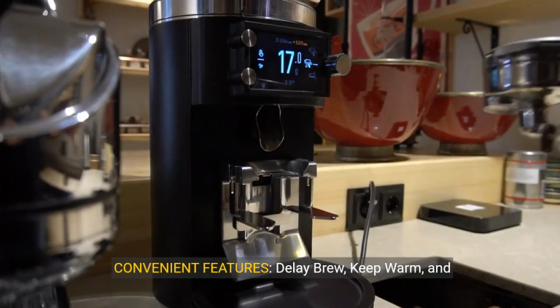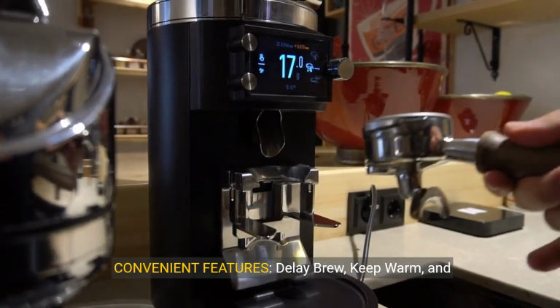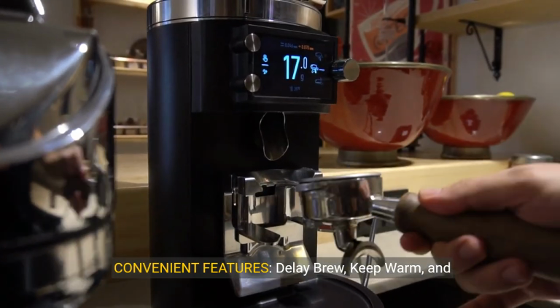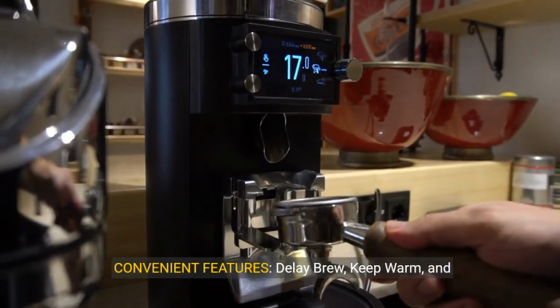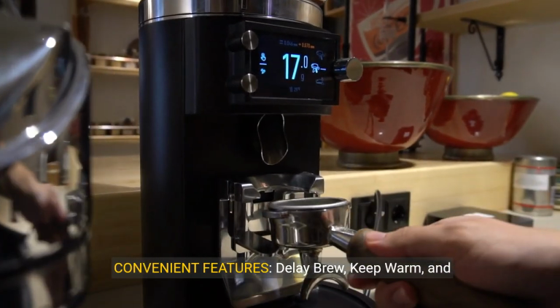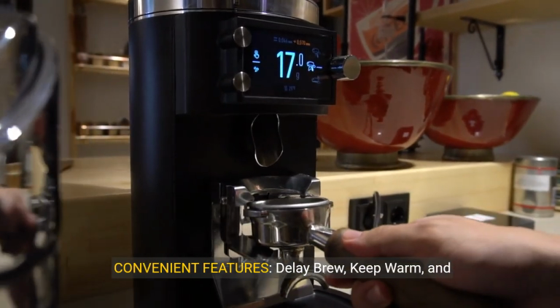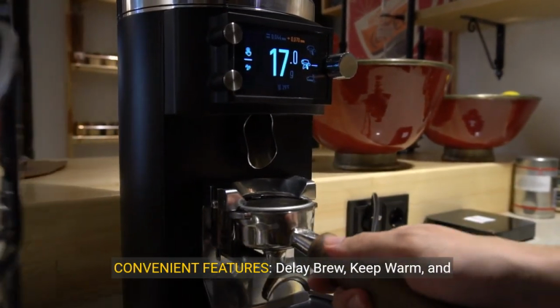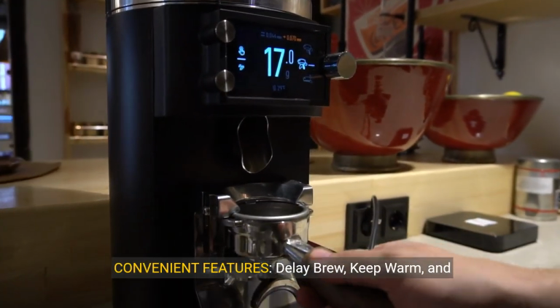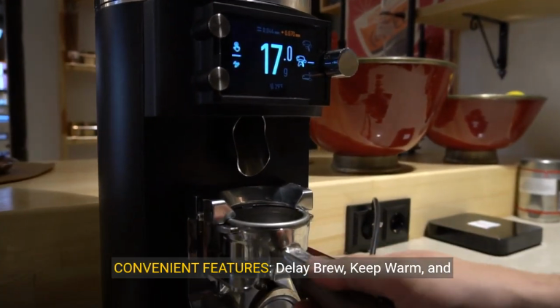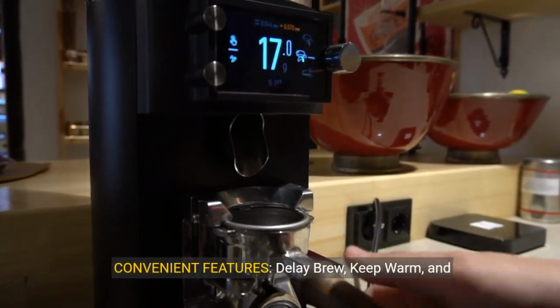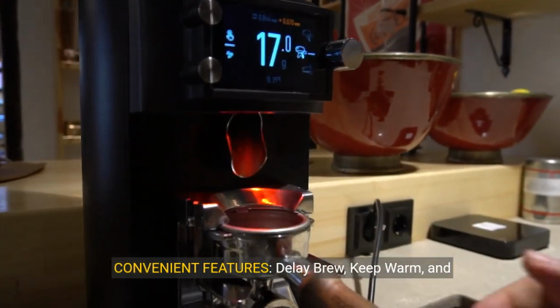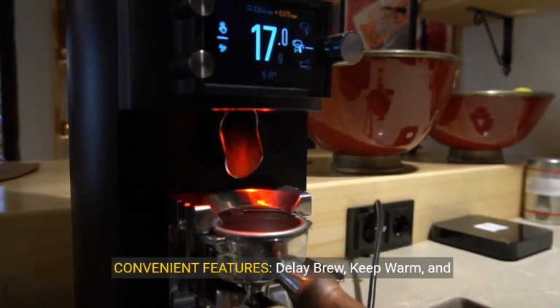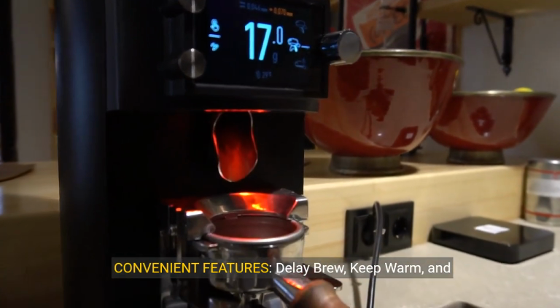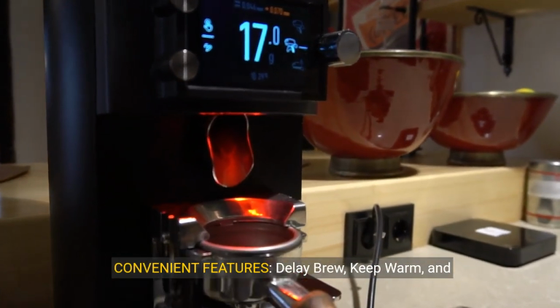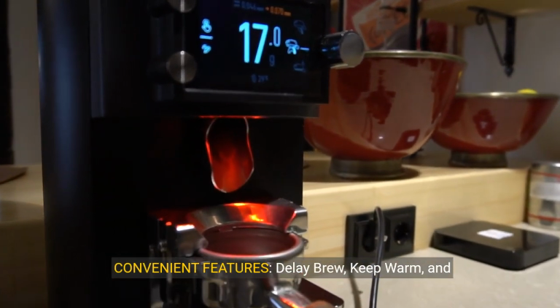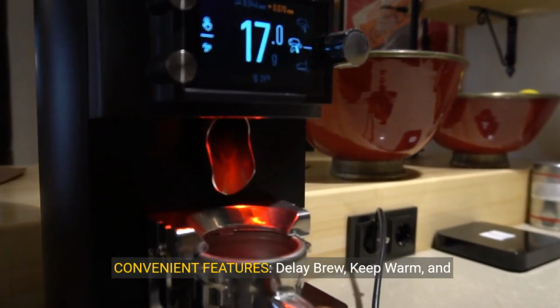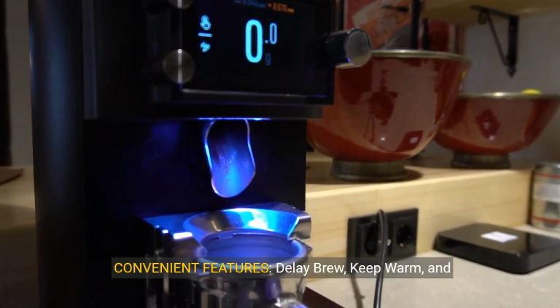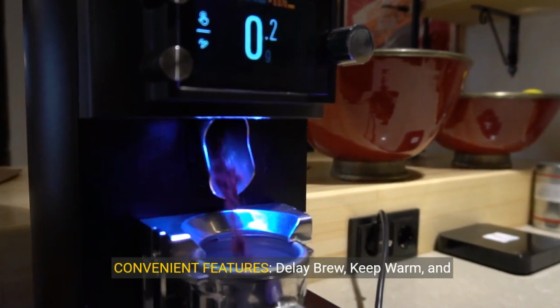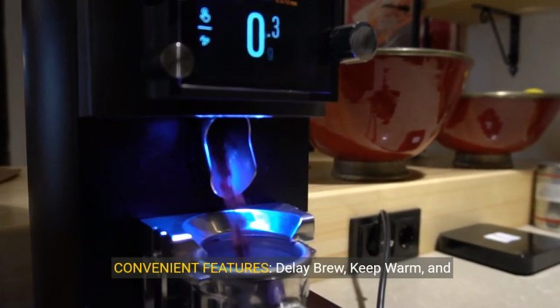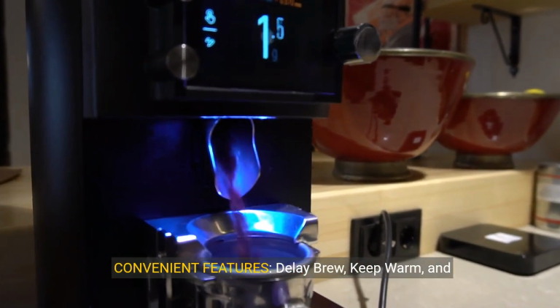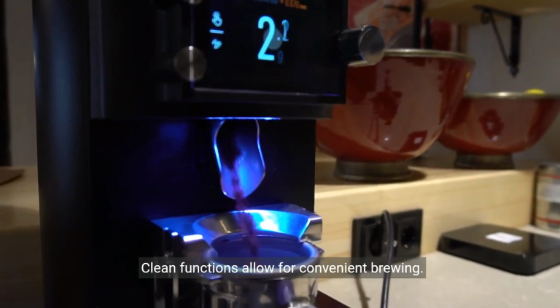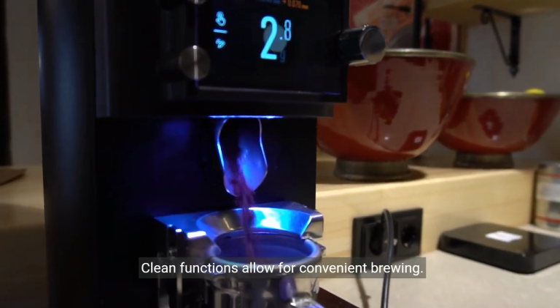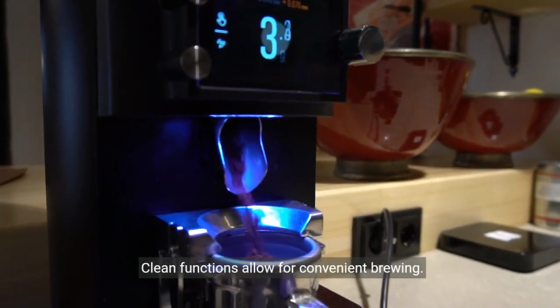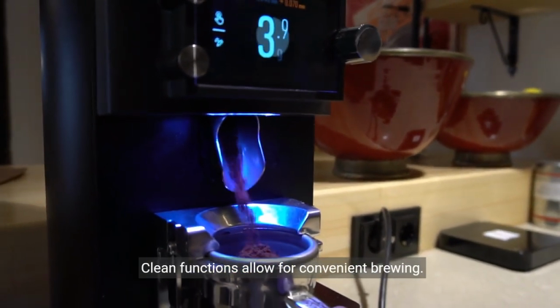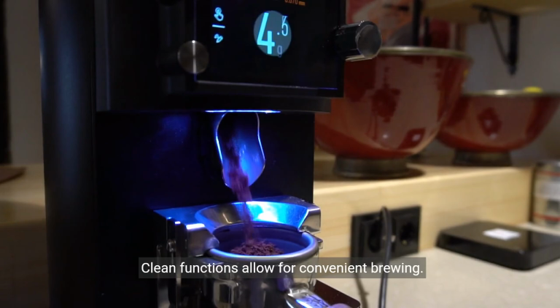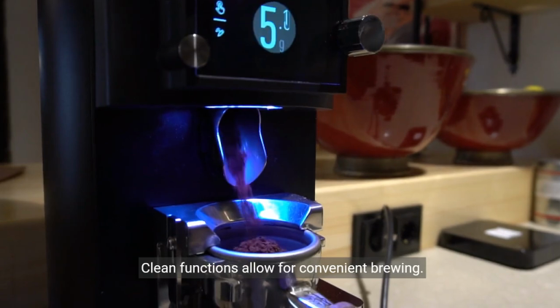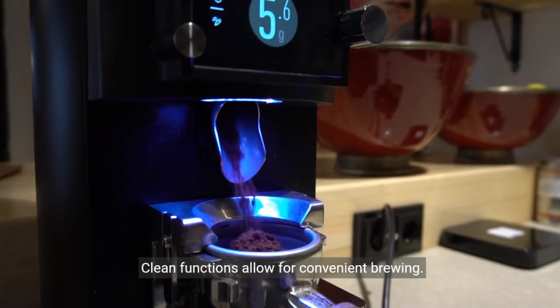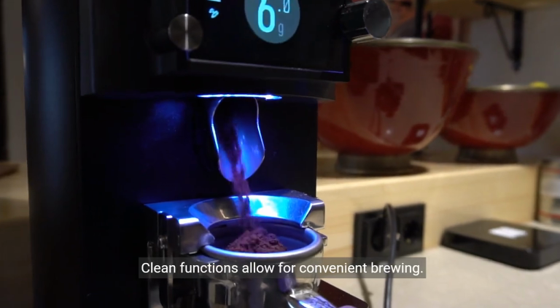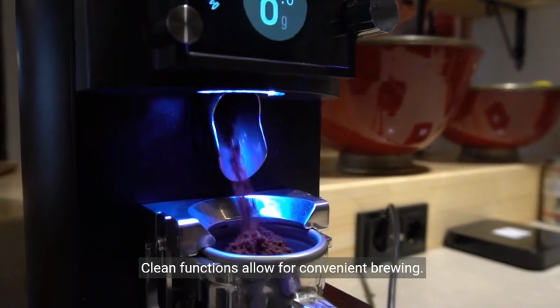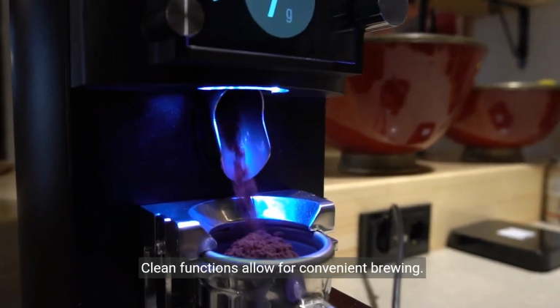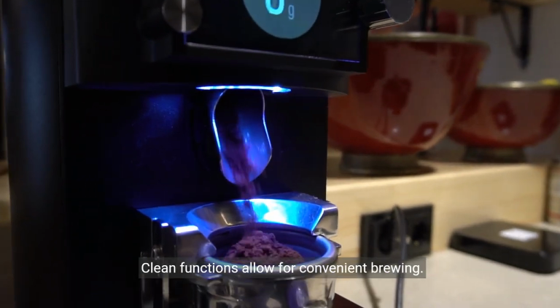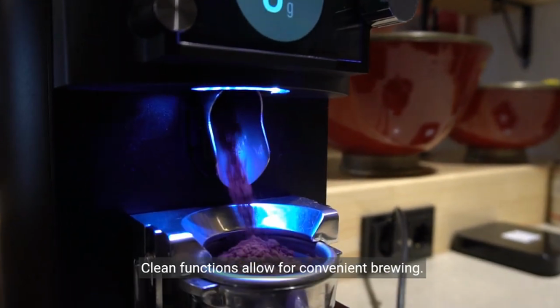Convenient features. Delay brew, keep warm and clean functions allow for convenient brewing.